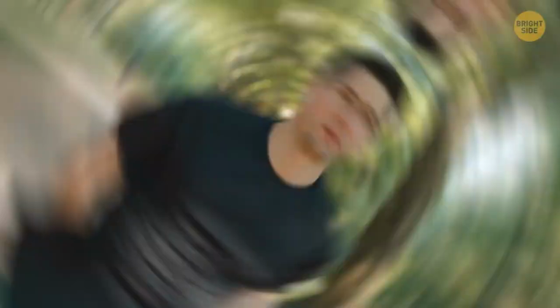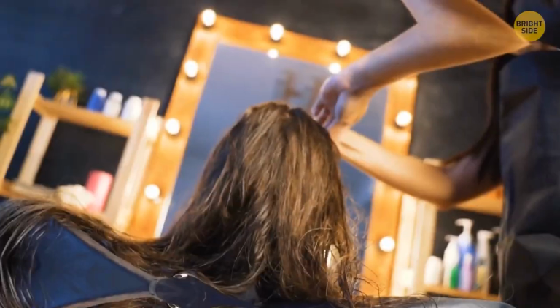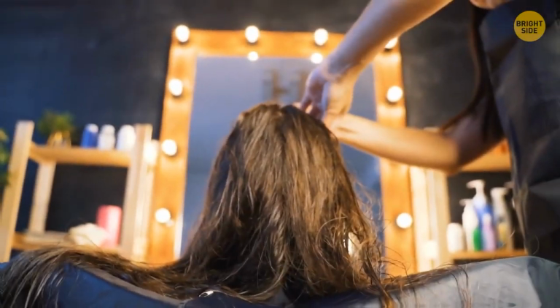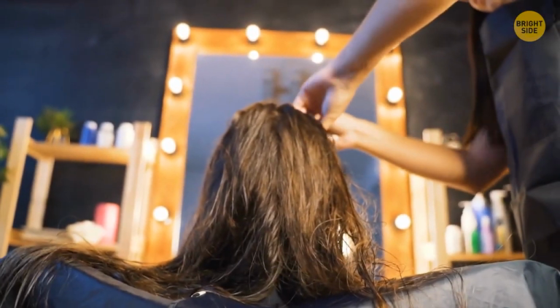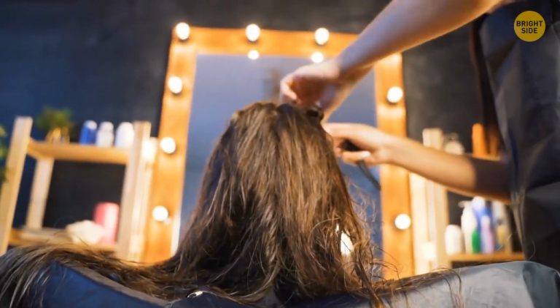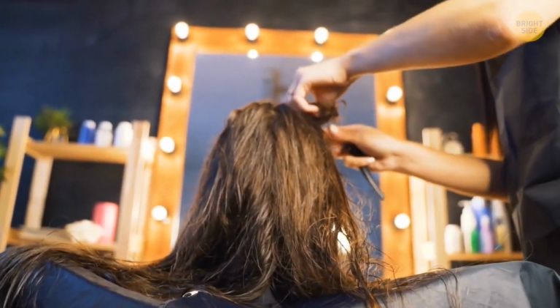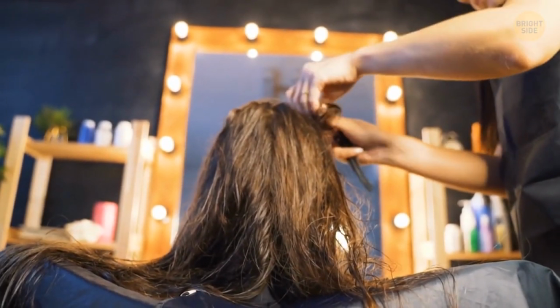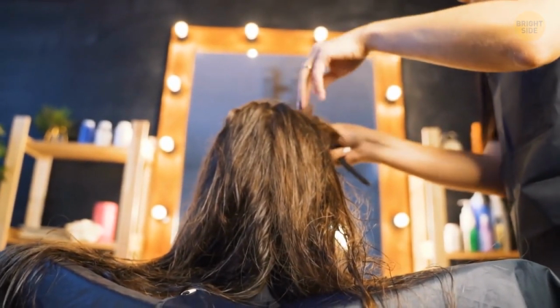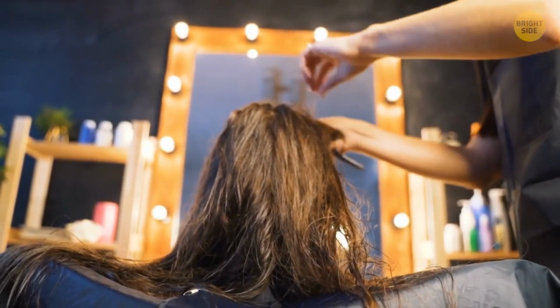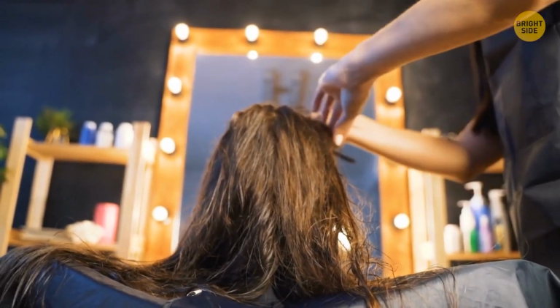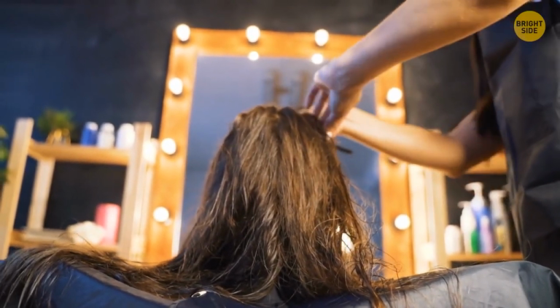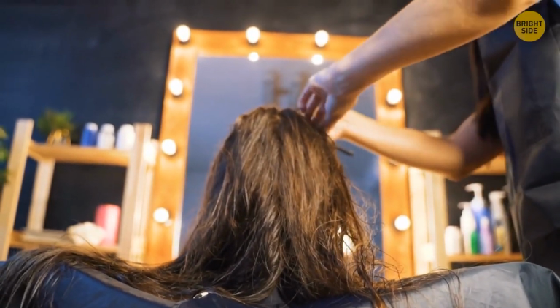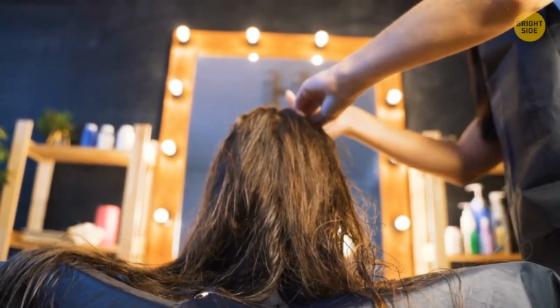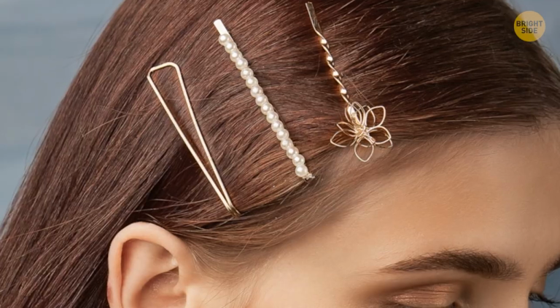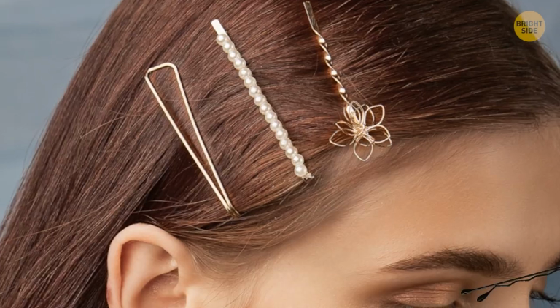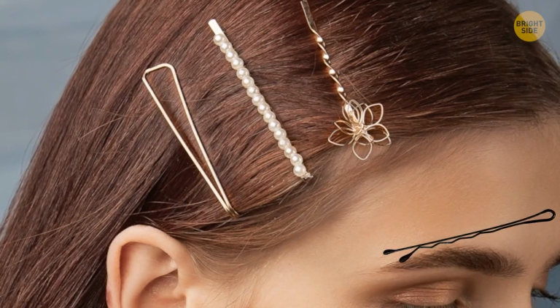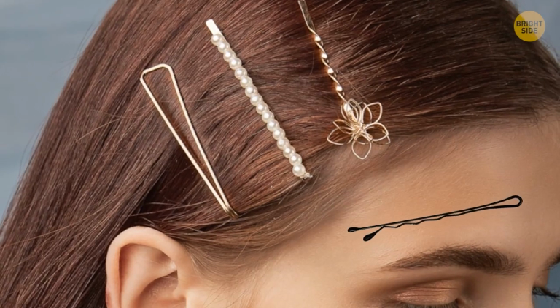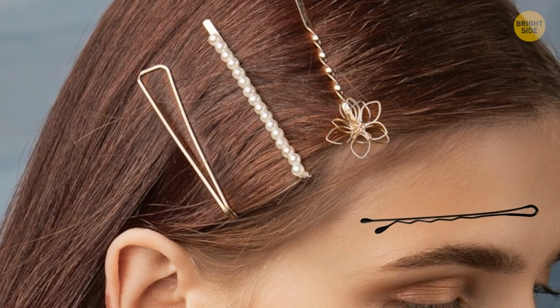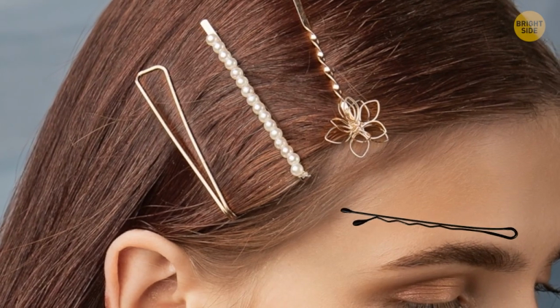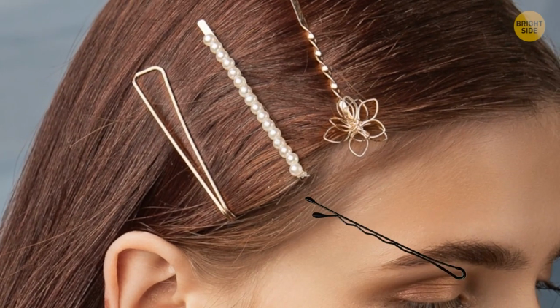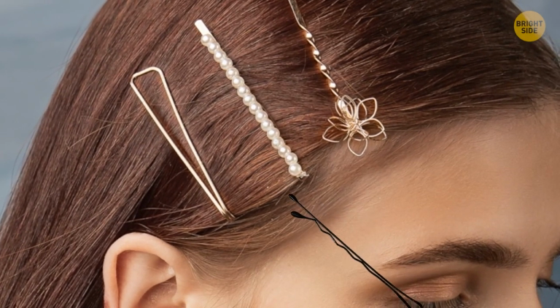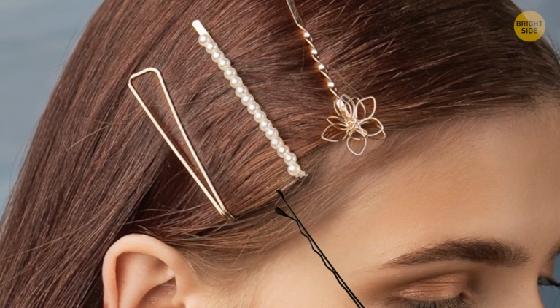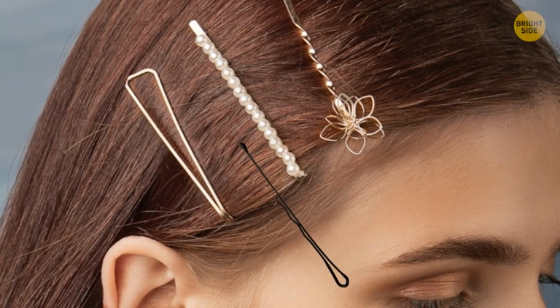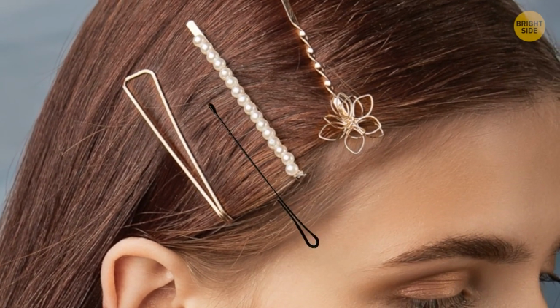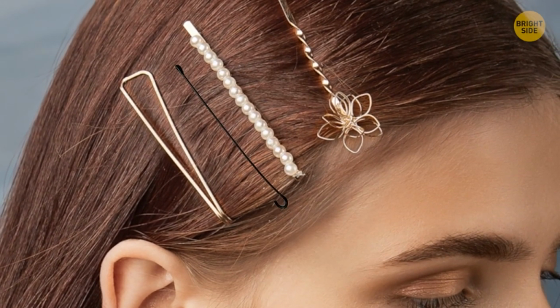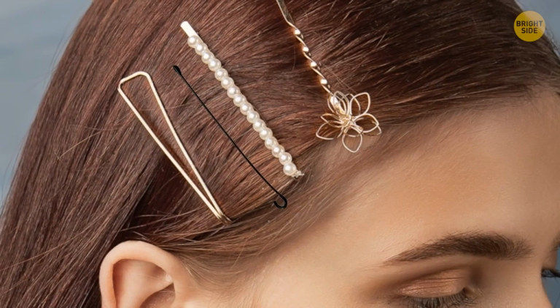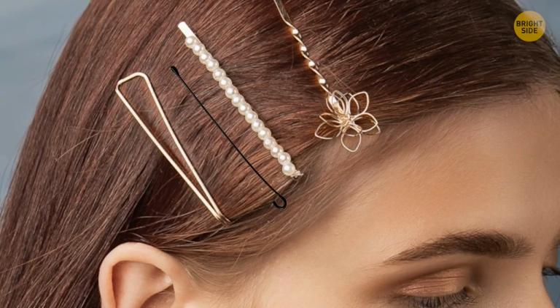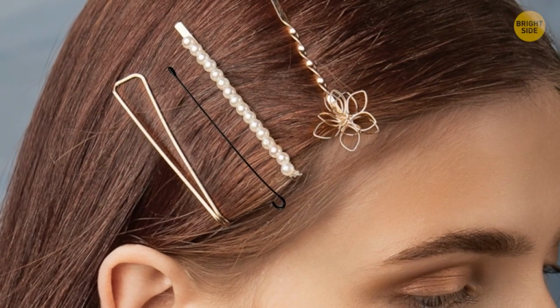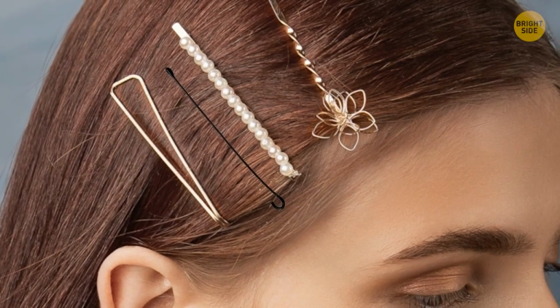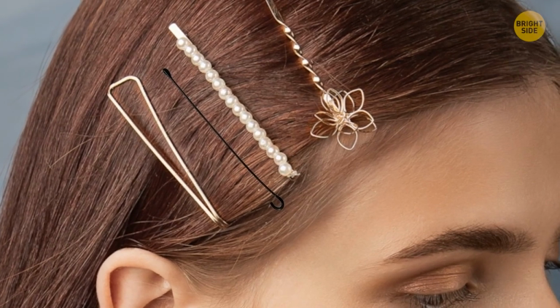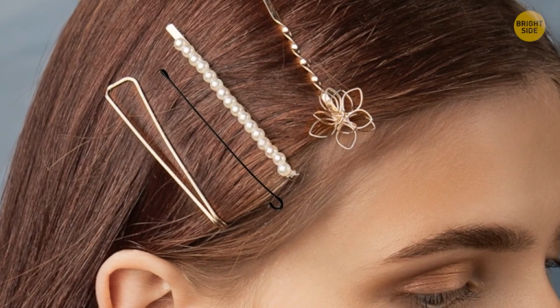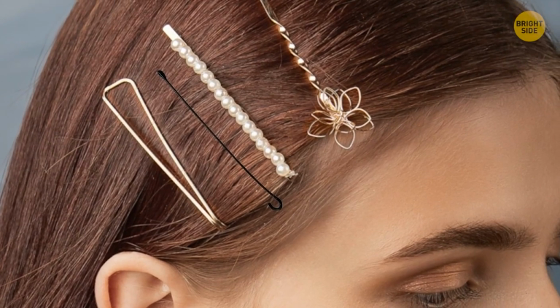A bobby pin should be attached with the wave side closer to the head. Then it will not fall out of your hair.